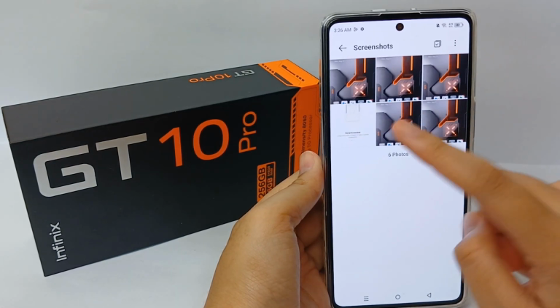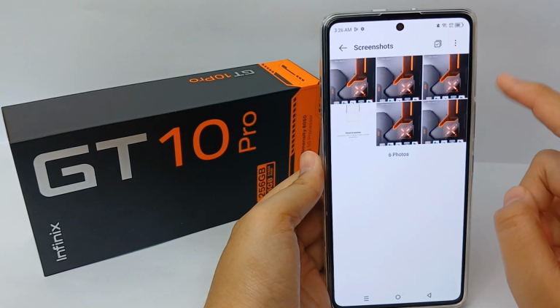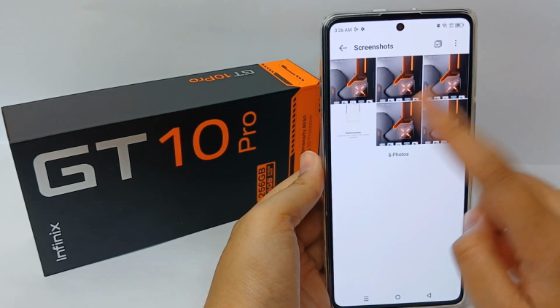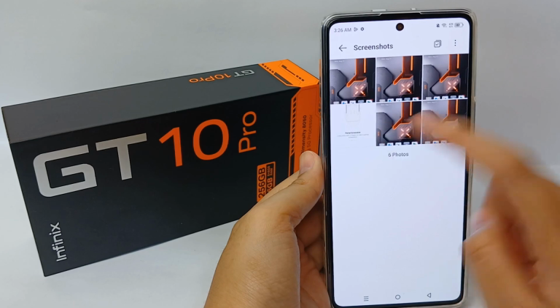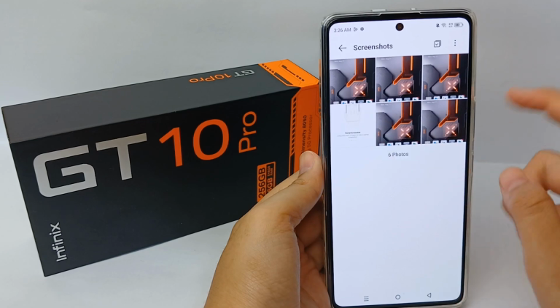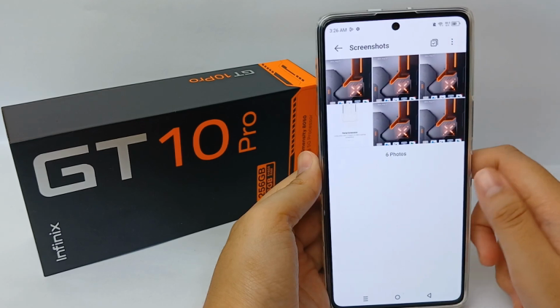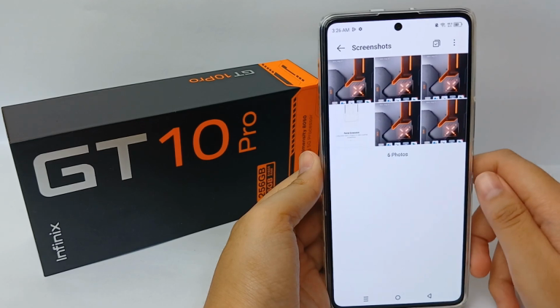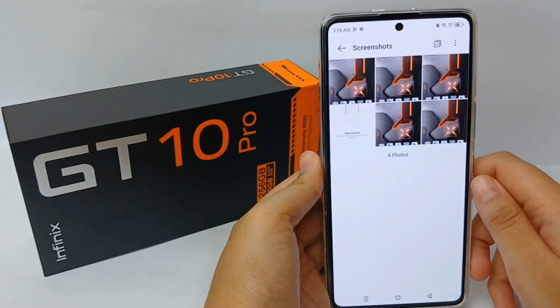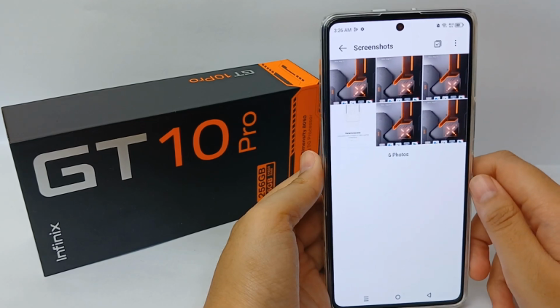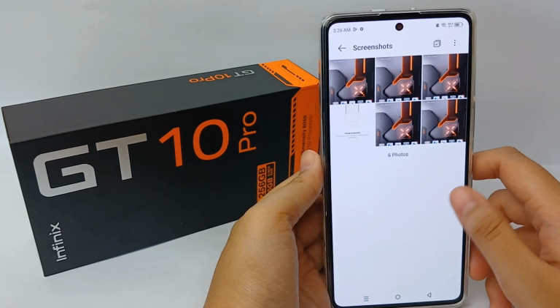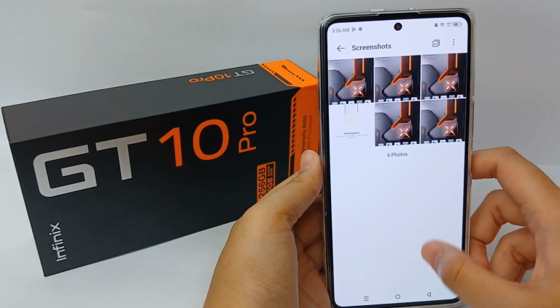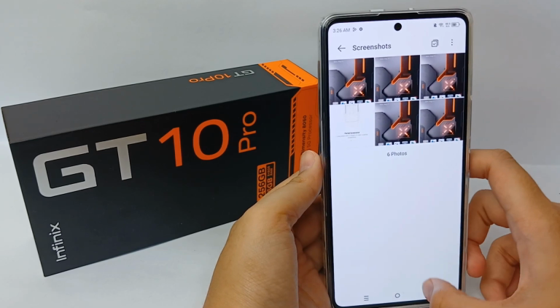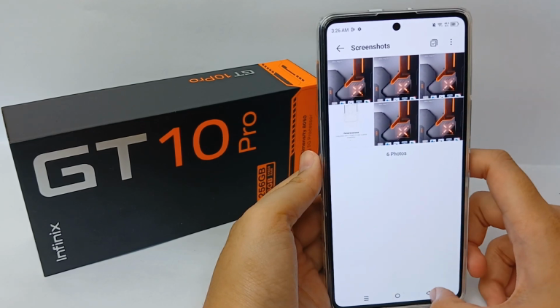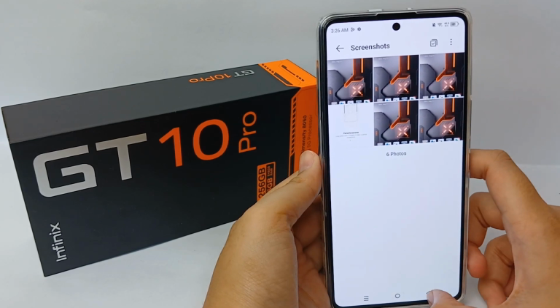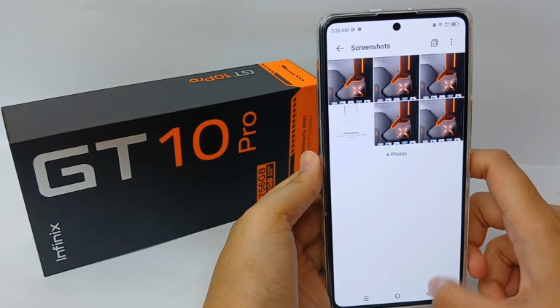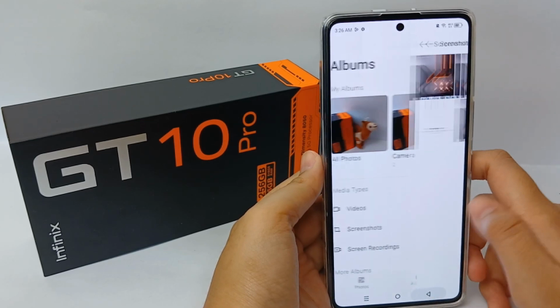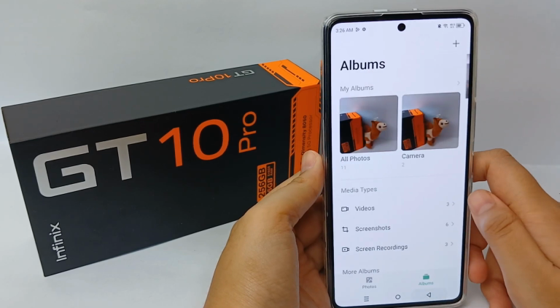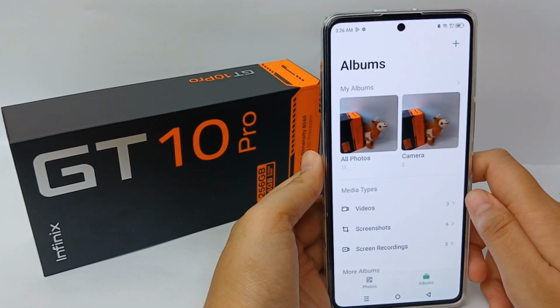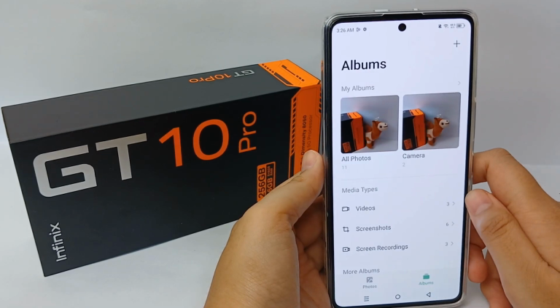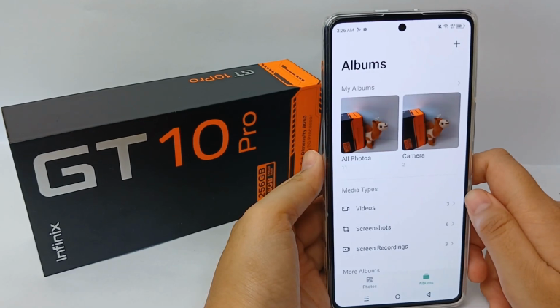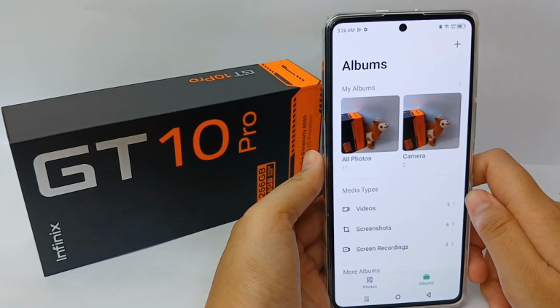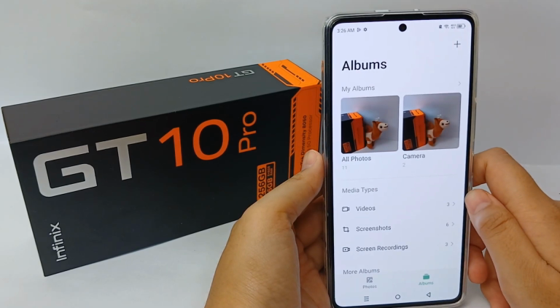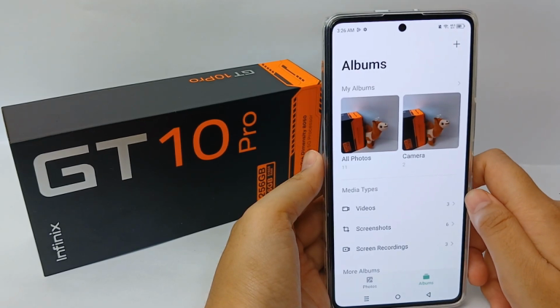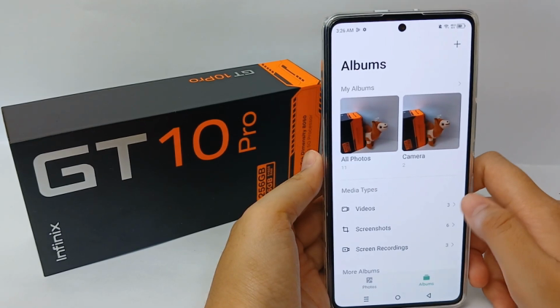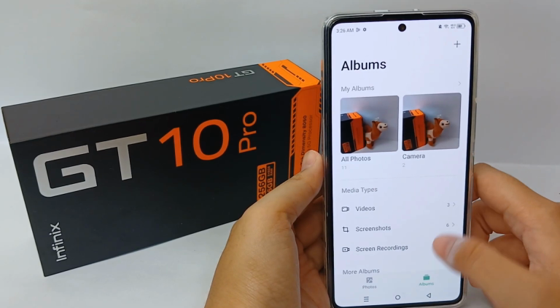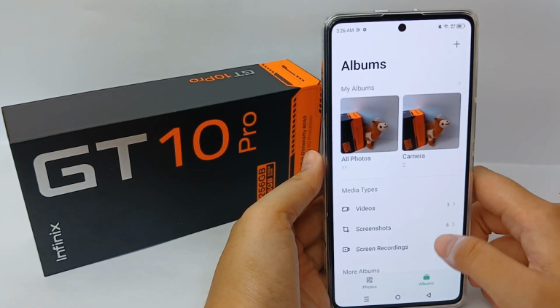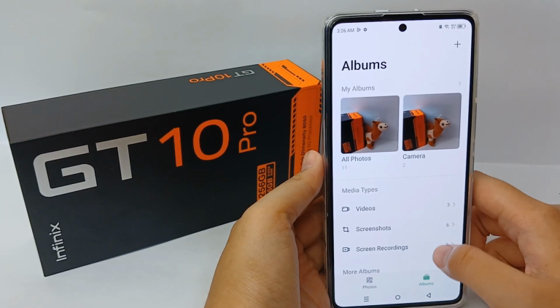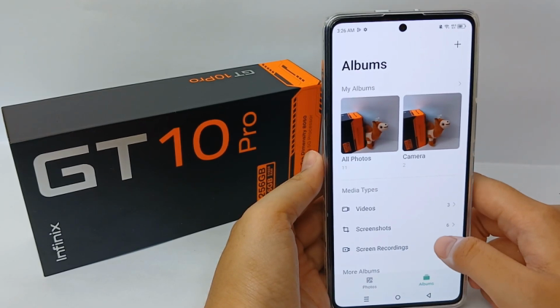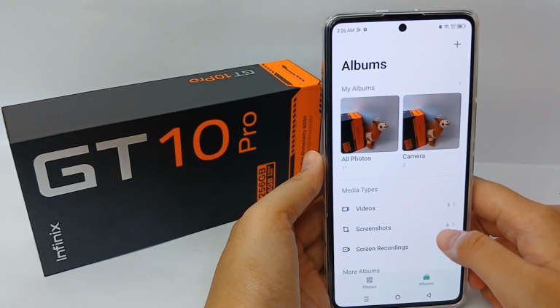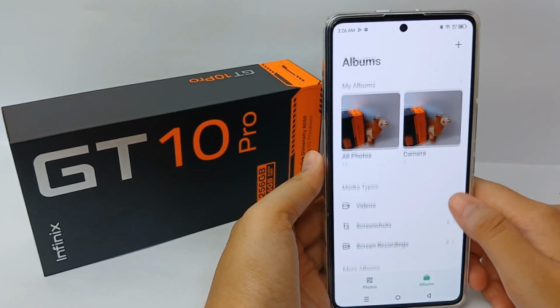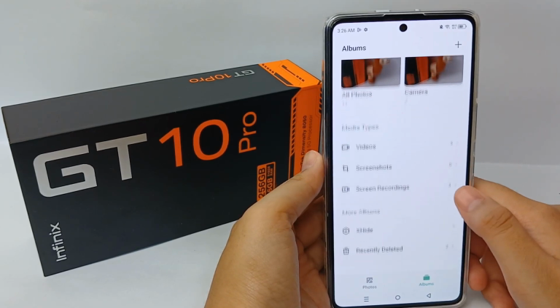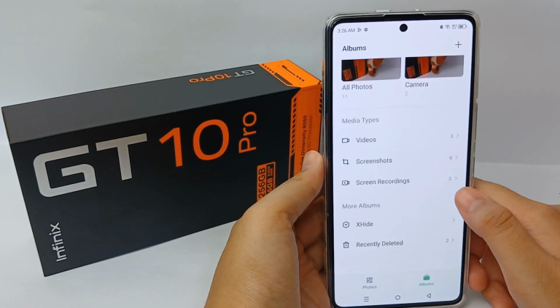That's the tutorial on how to hide your photos from your gallery. Thank you so much for watching.